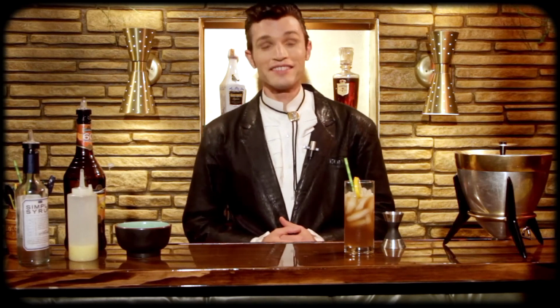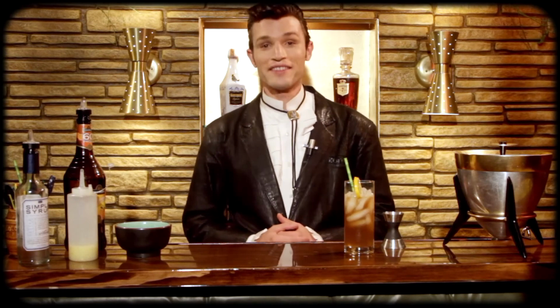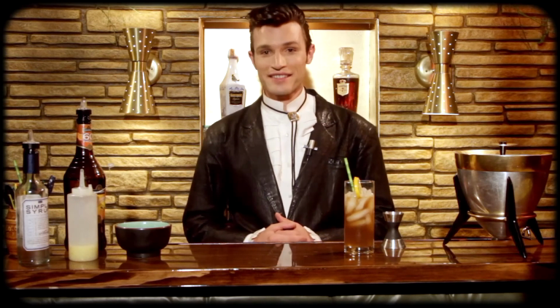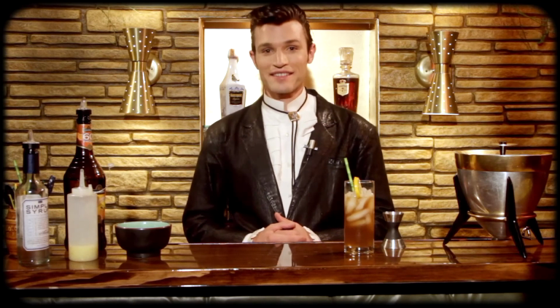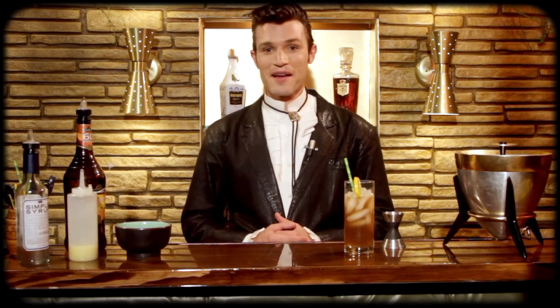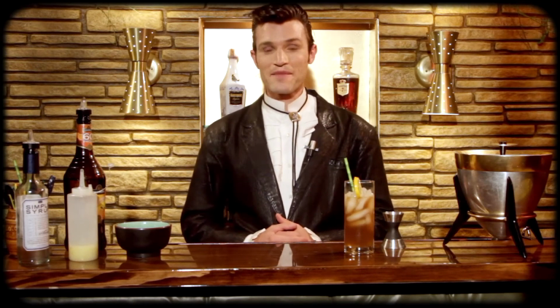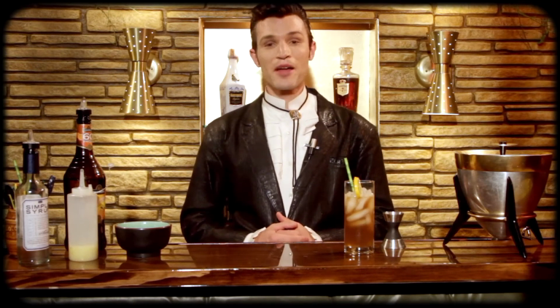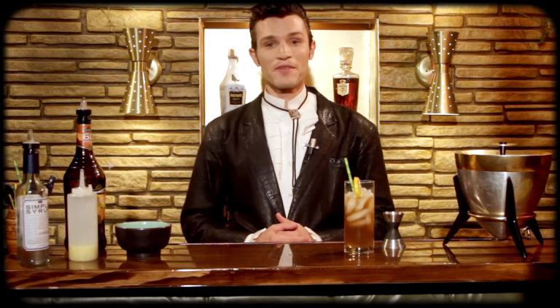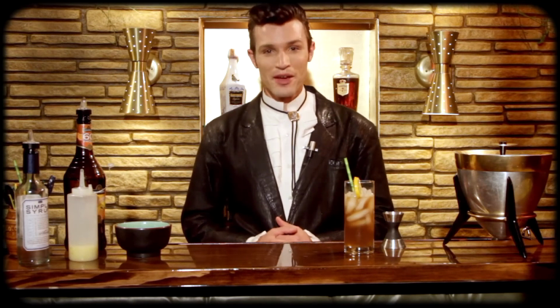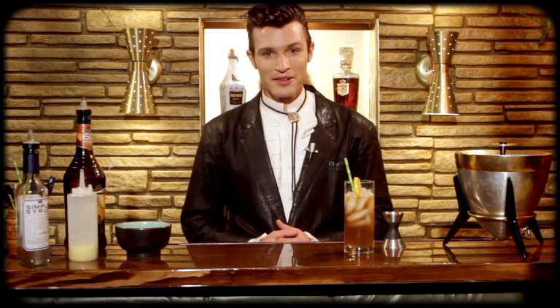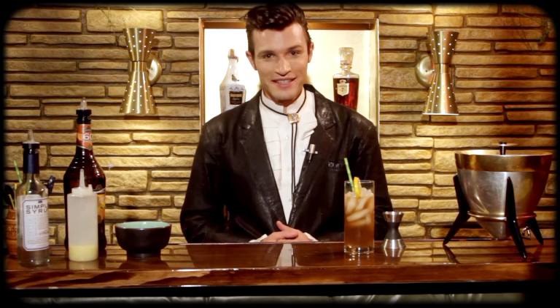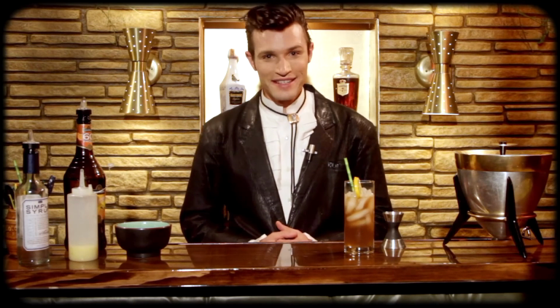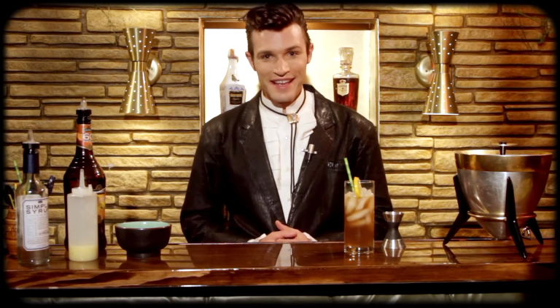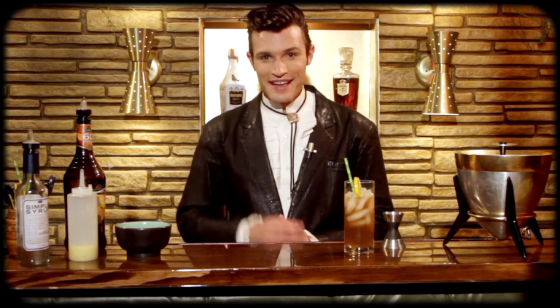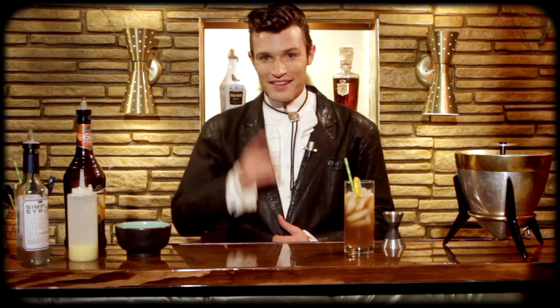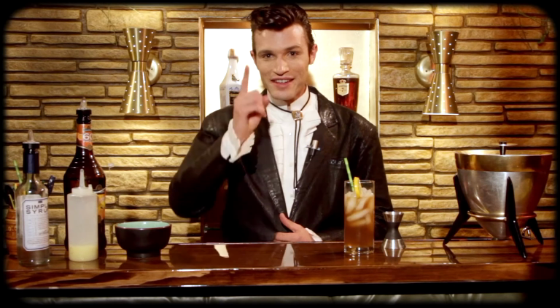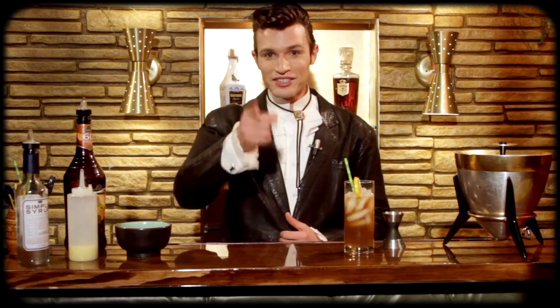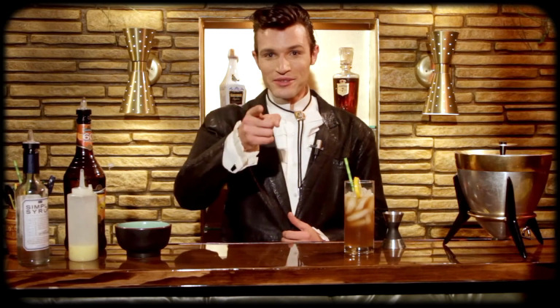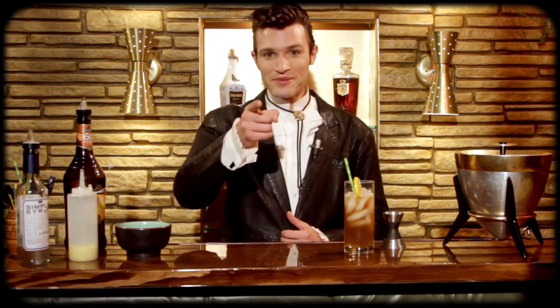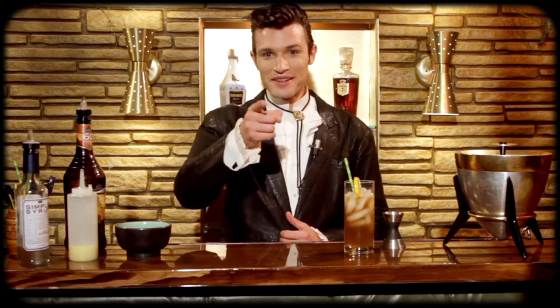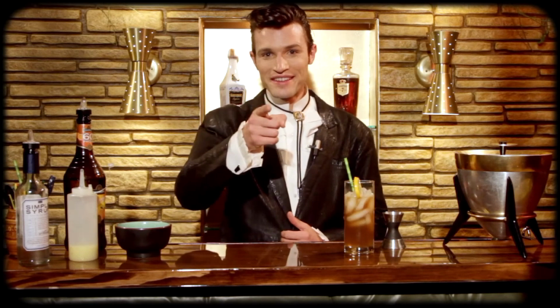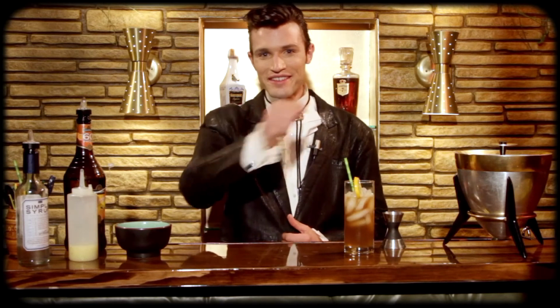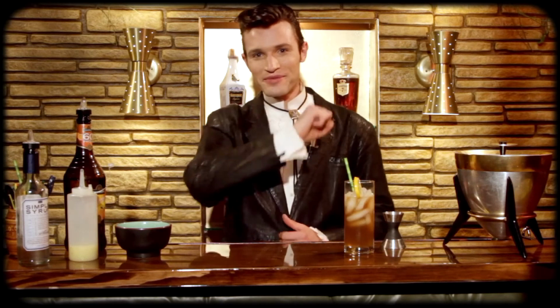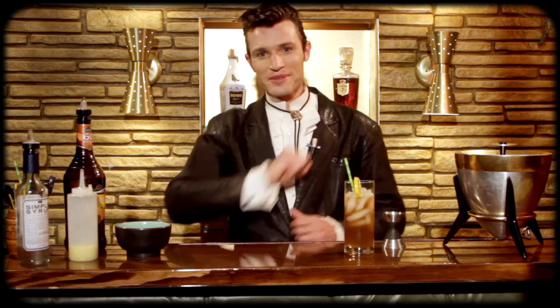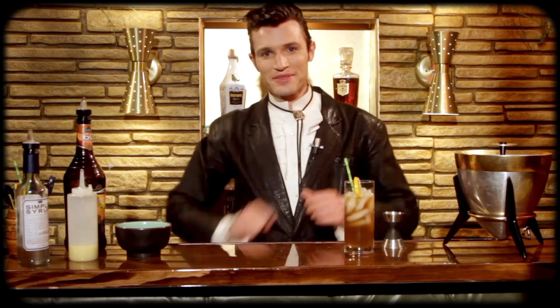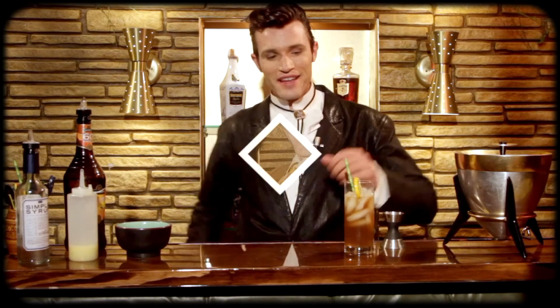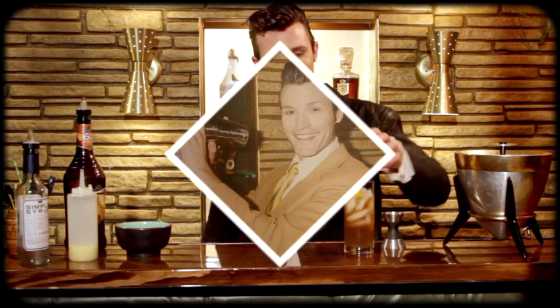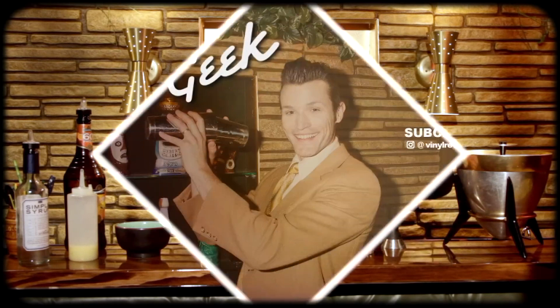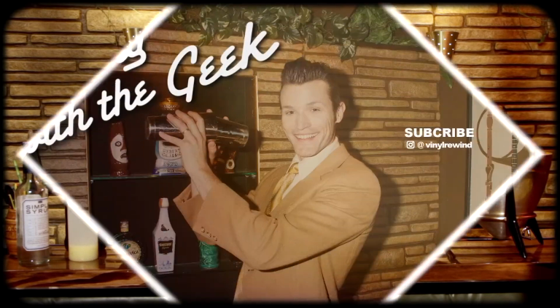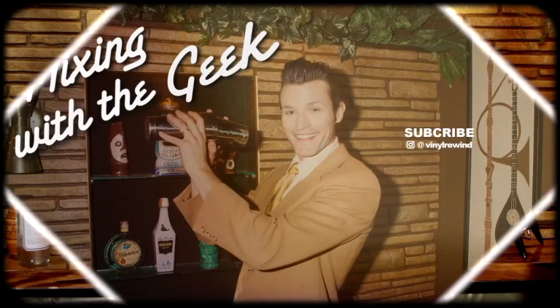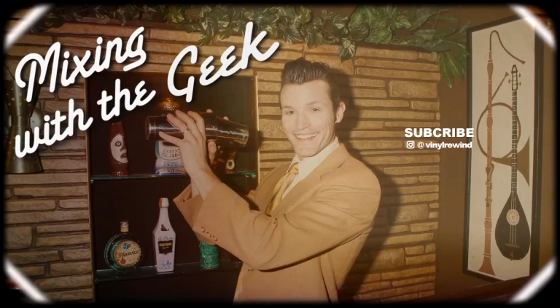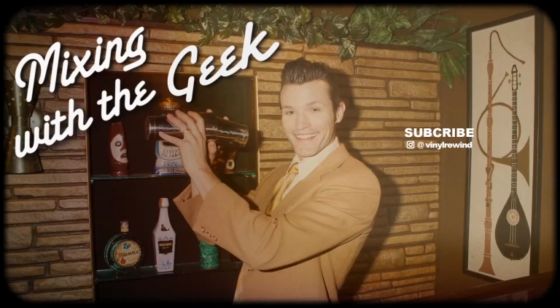And until next time, I'm your Vinyl Geek. I'll catch you on the flip side. Bye.